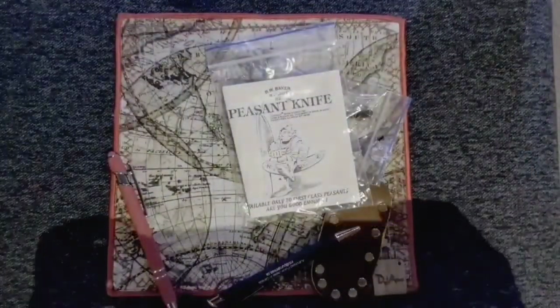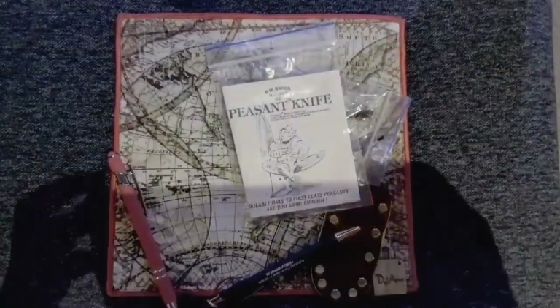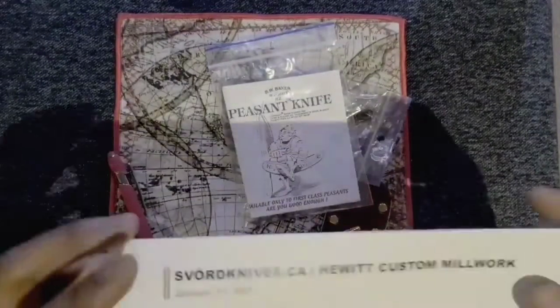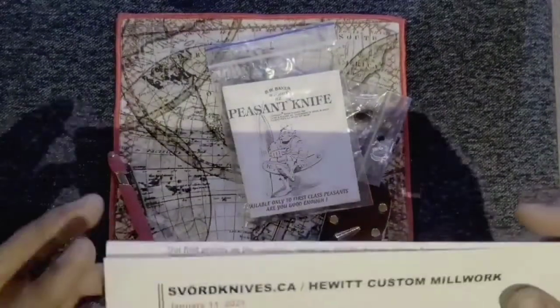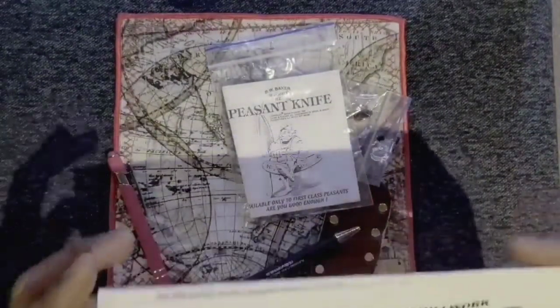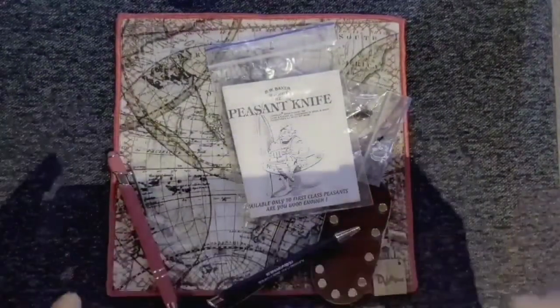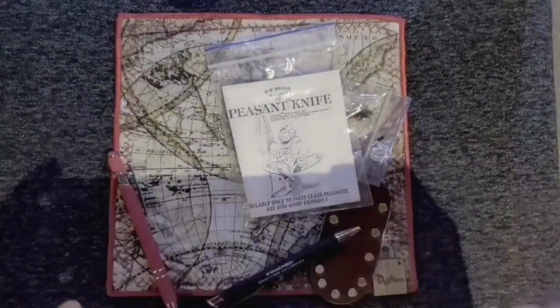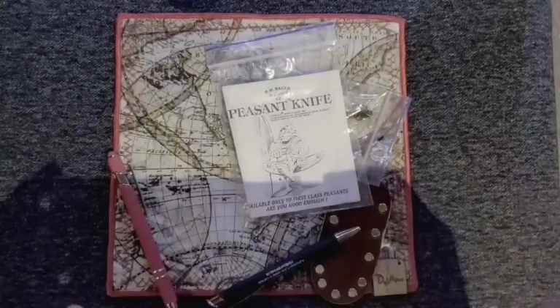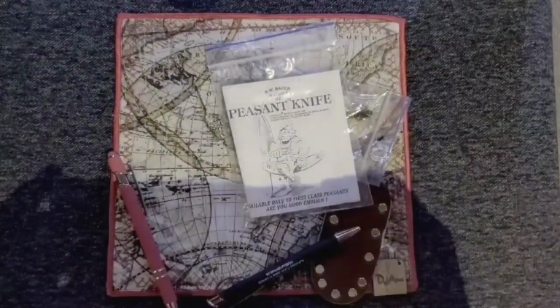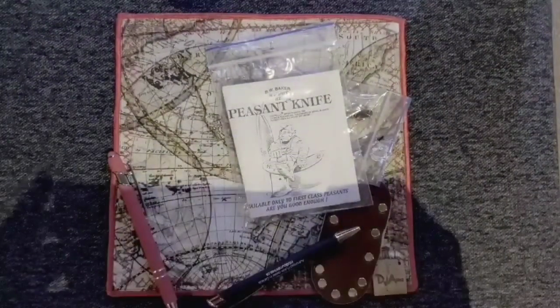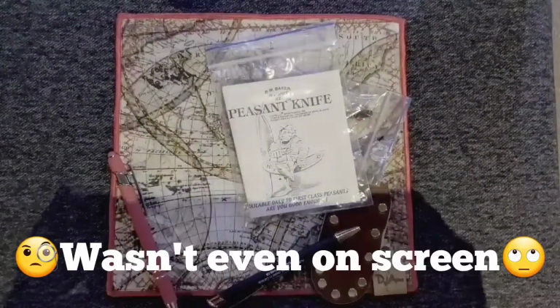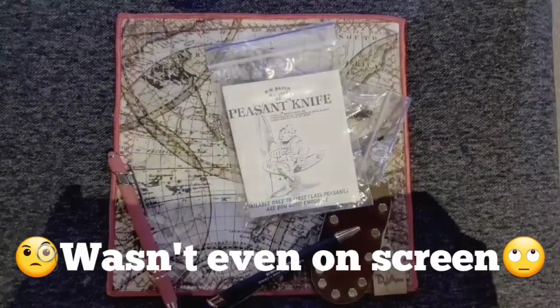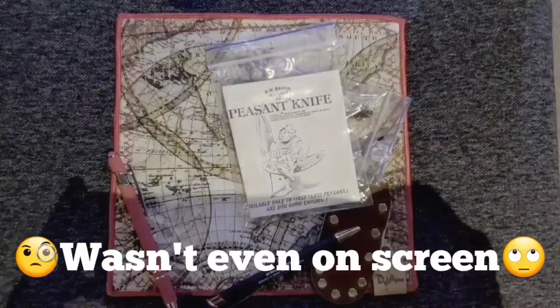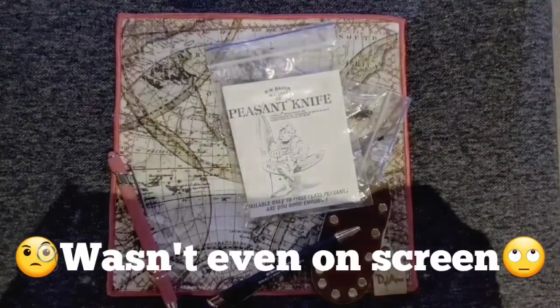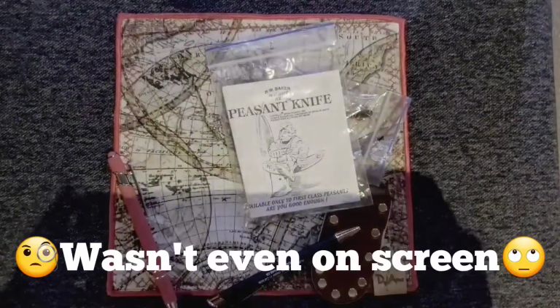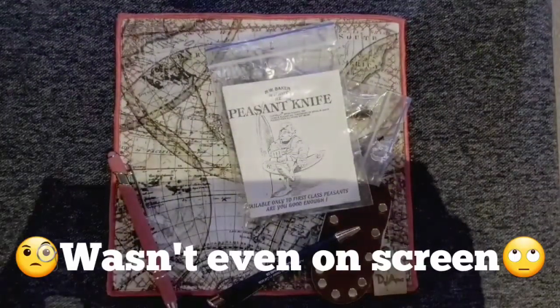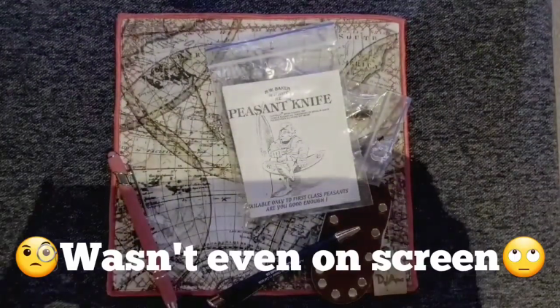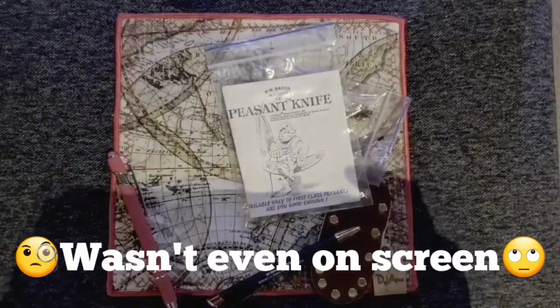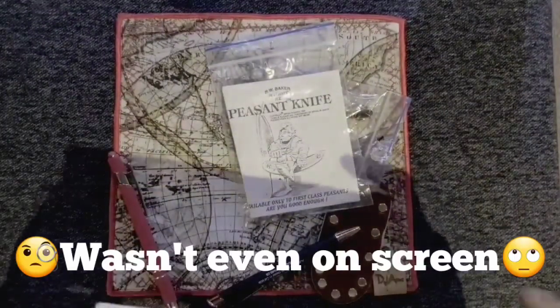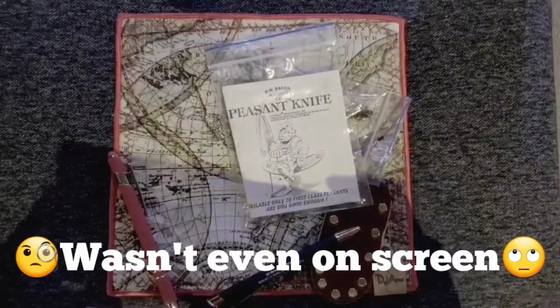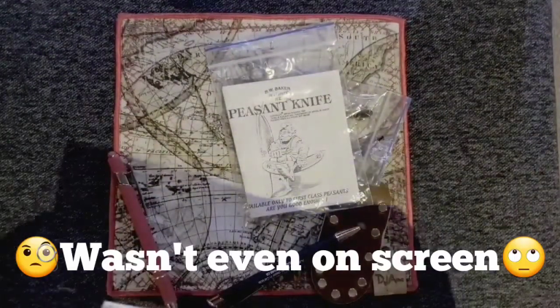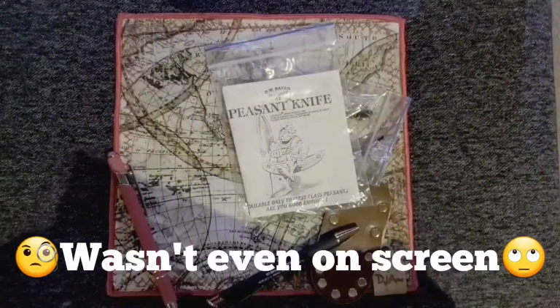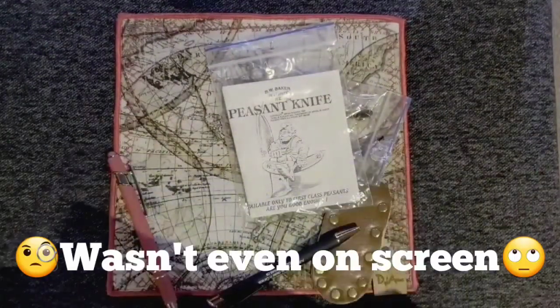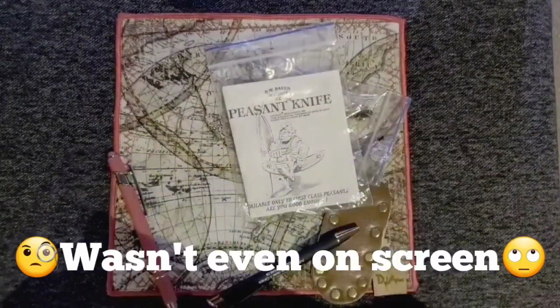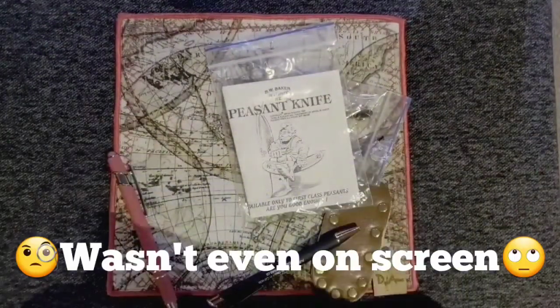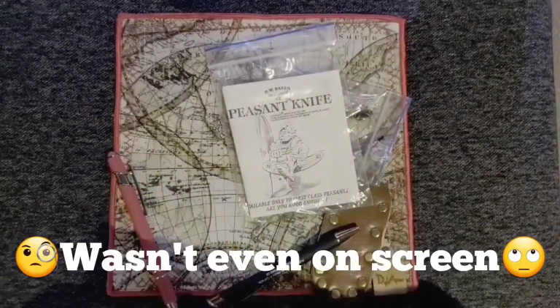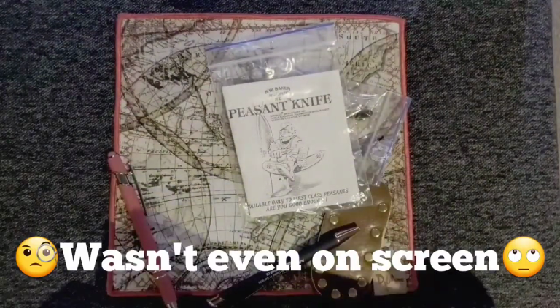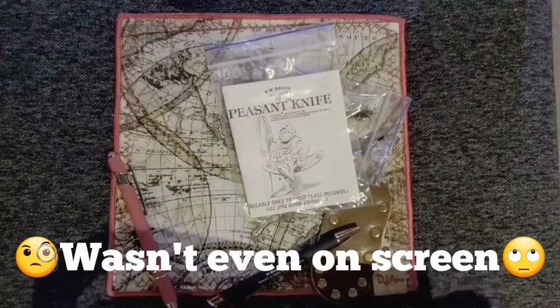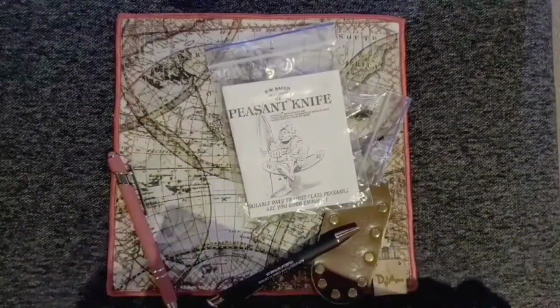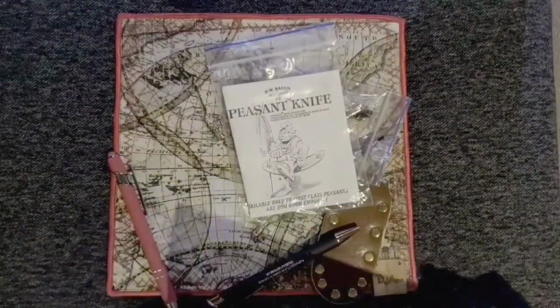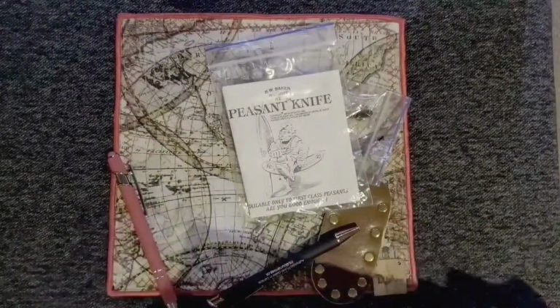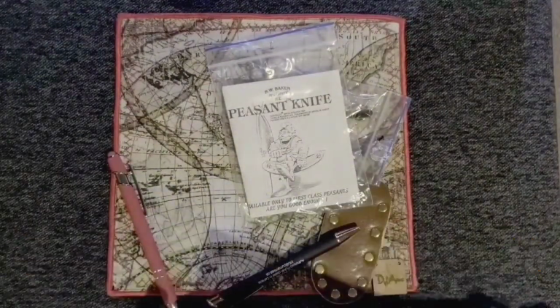Oh, giving away all my information here. Oh no, no, no. I wonder if I can edit that out. Well, we're gonna have to.